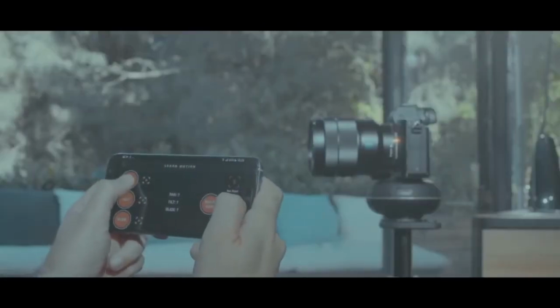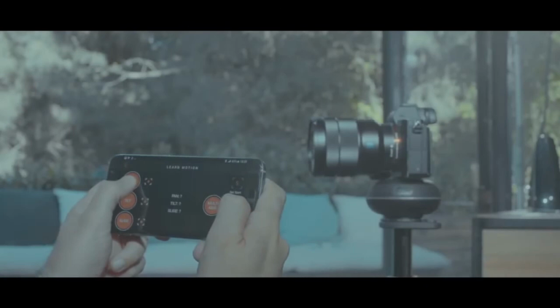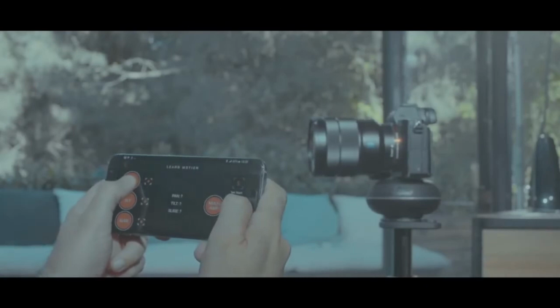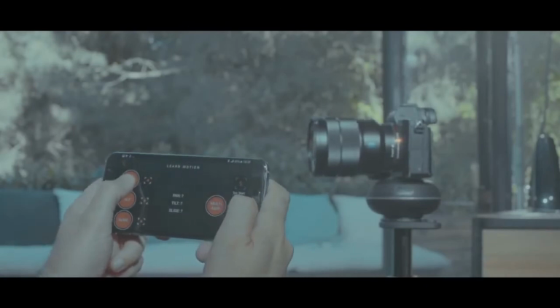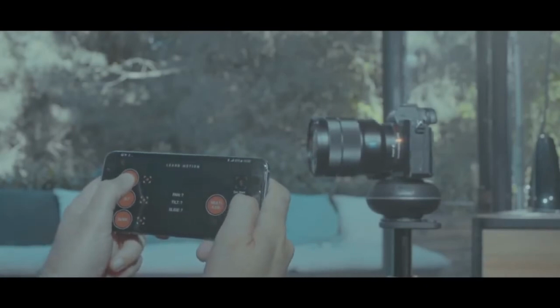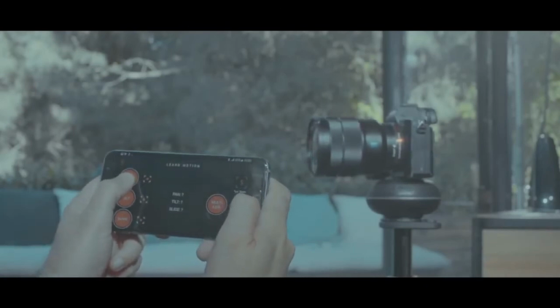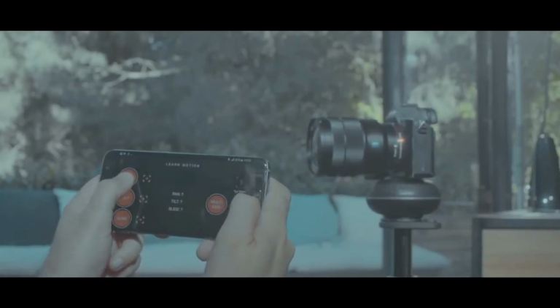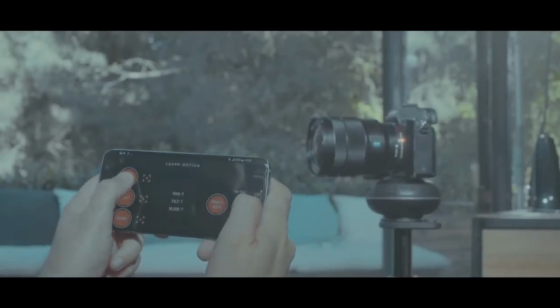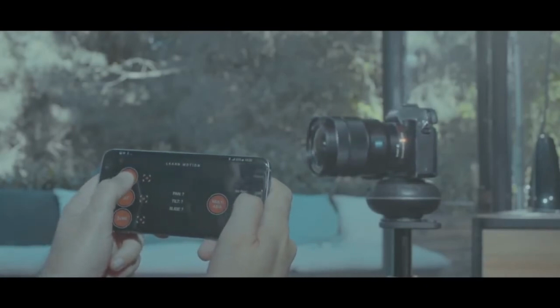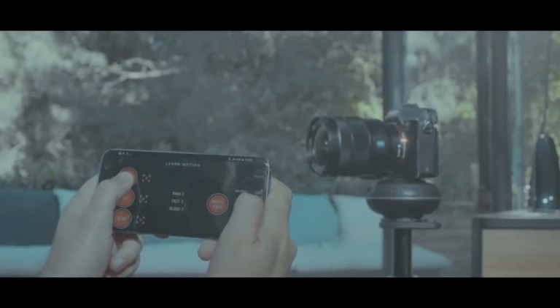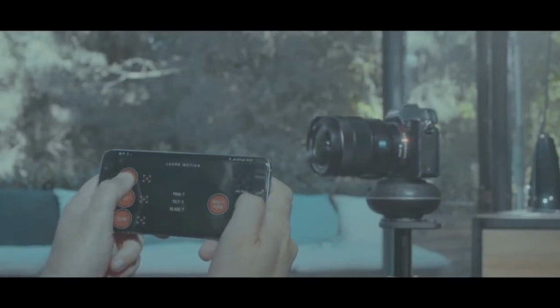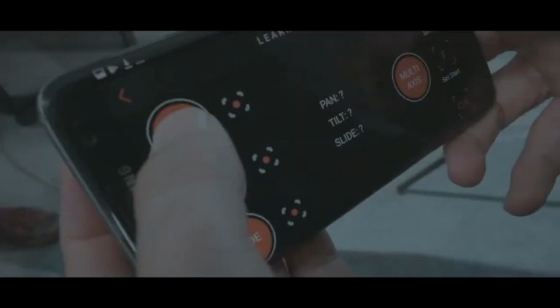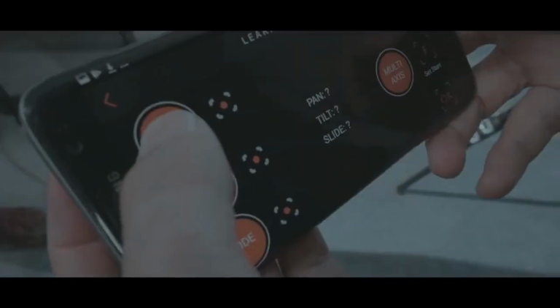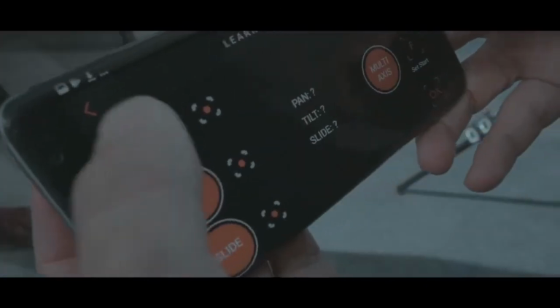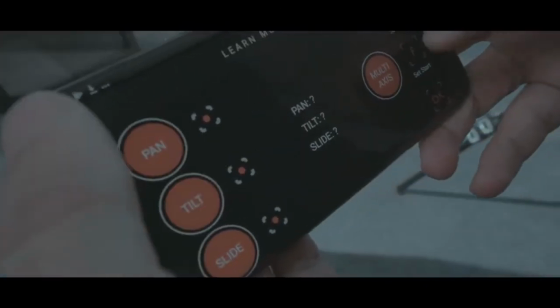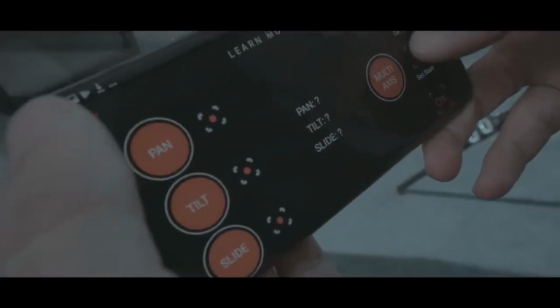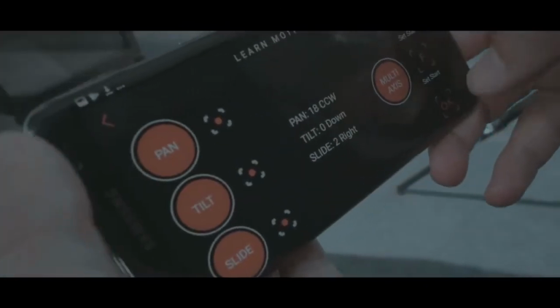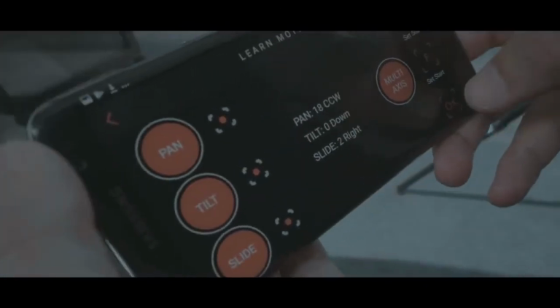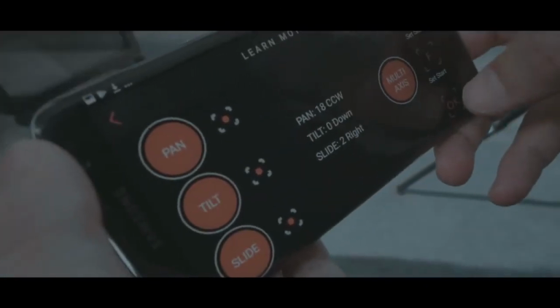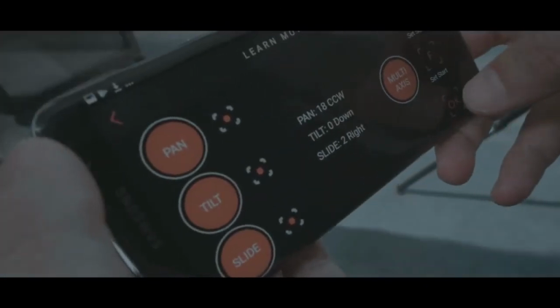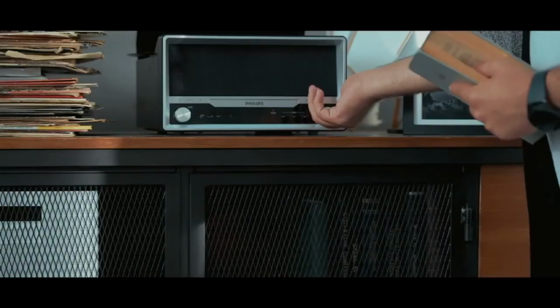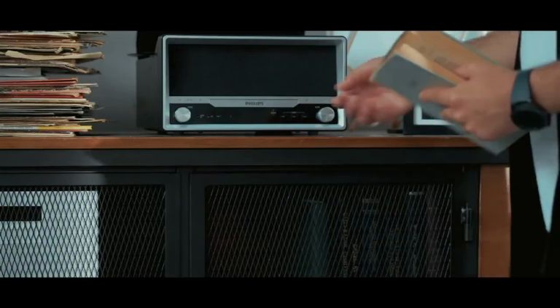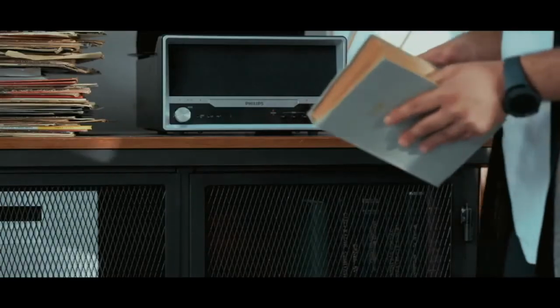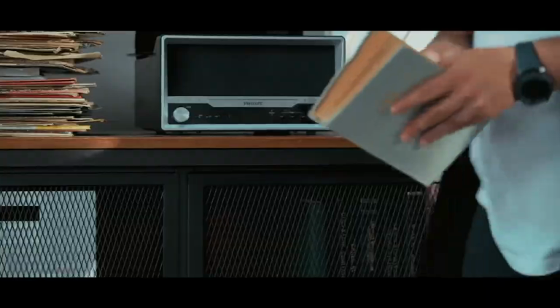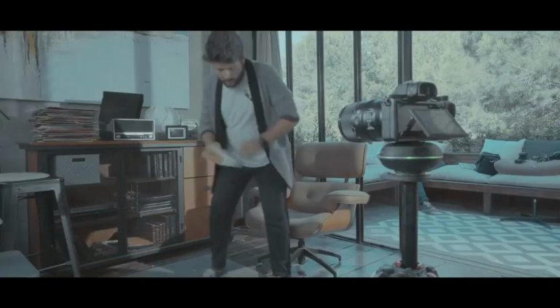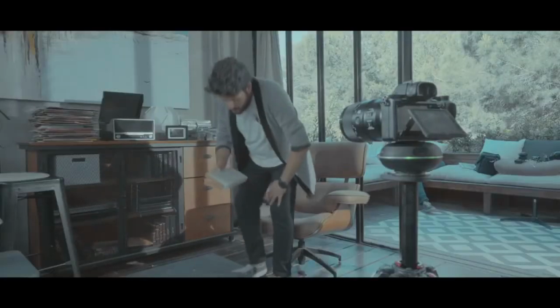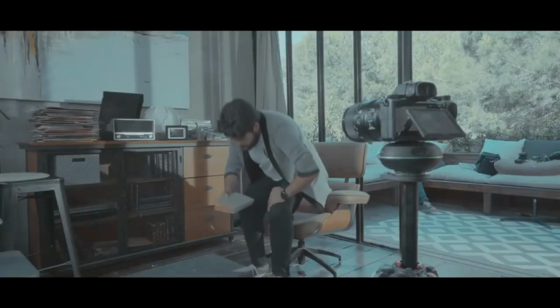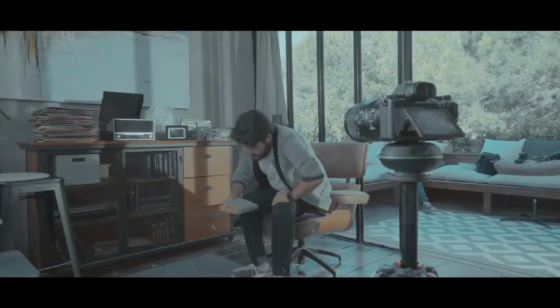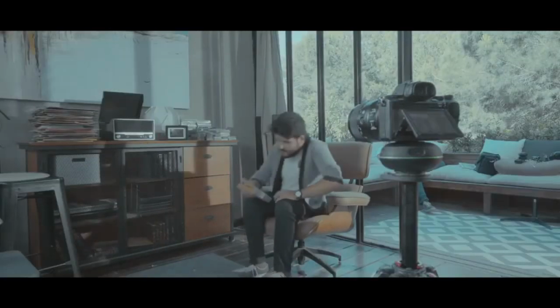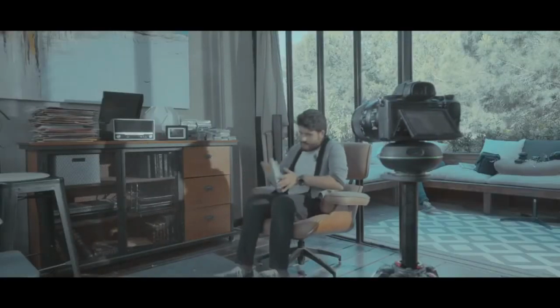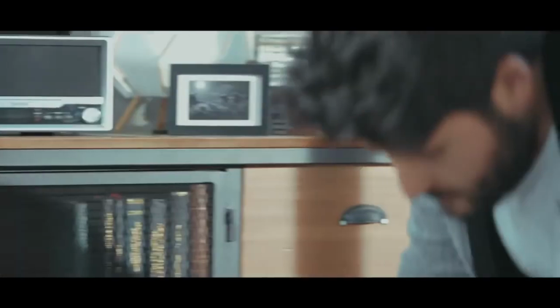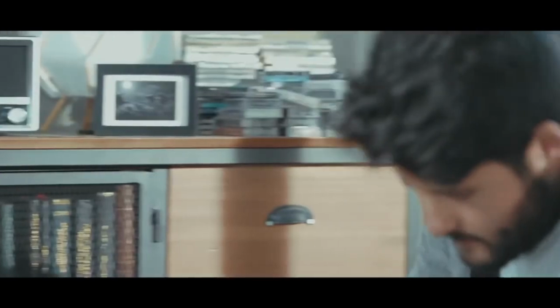Capsule 360 can even learn motion paths from your manual movement. Just demonstrate them and they can be repeated as many times as desired.